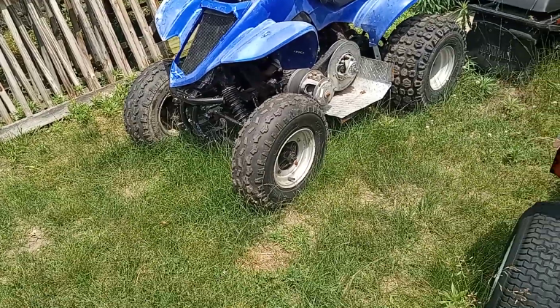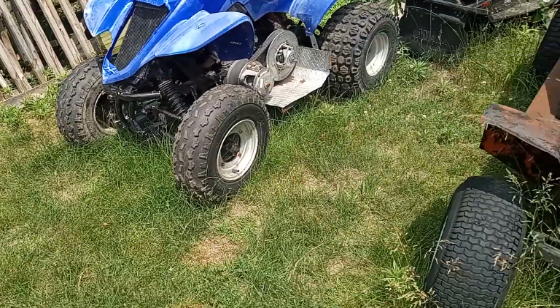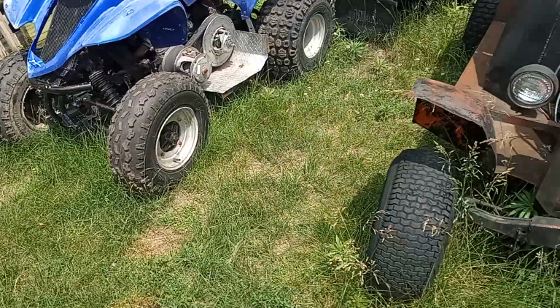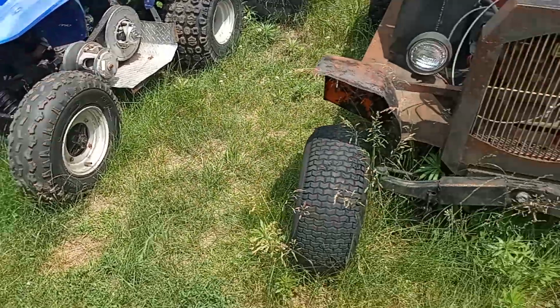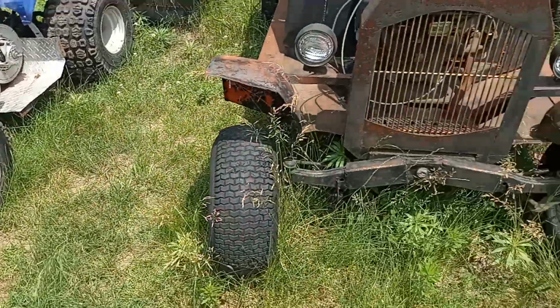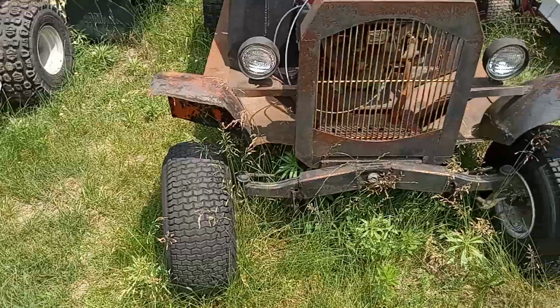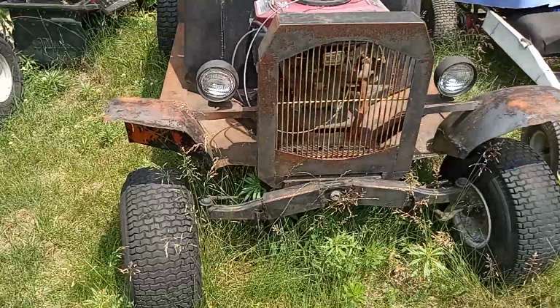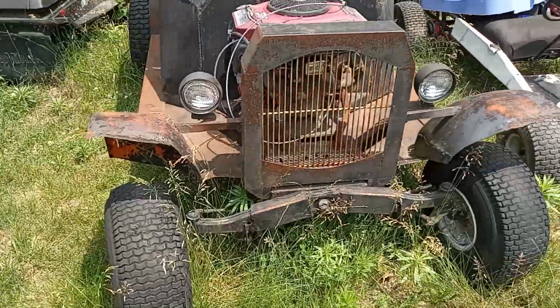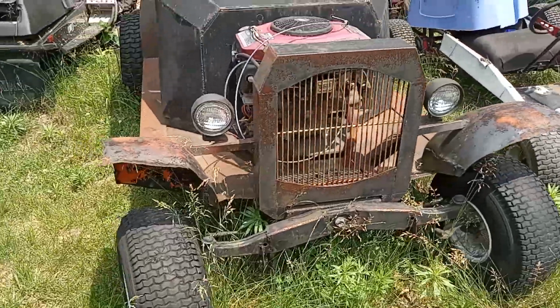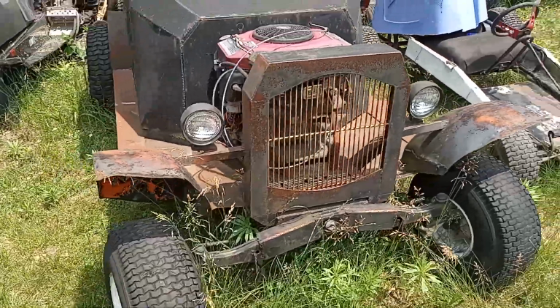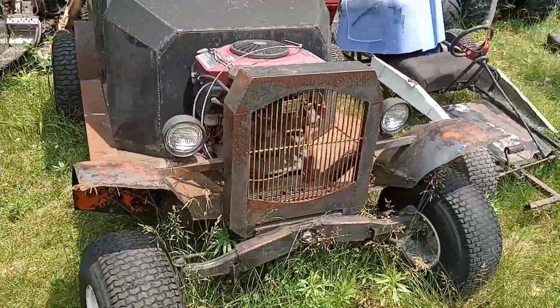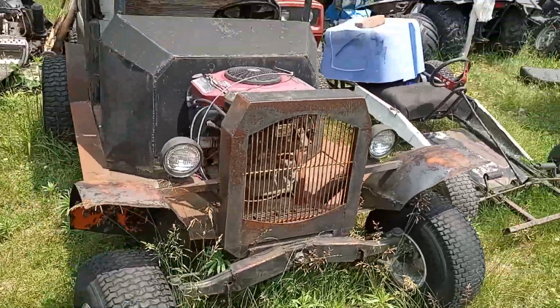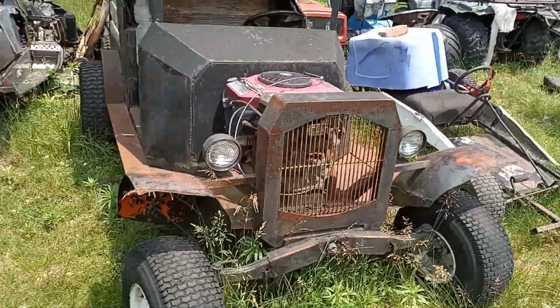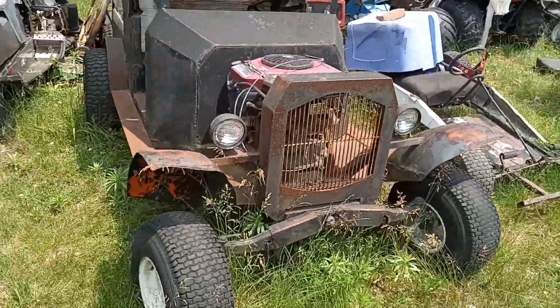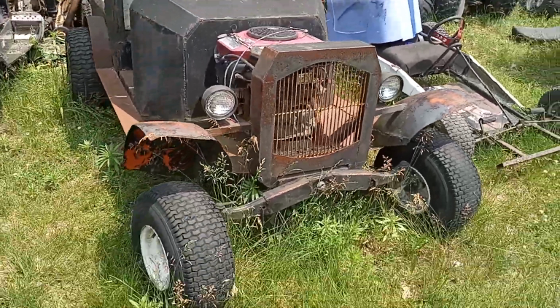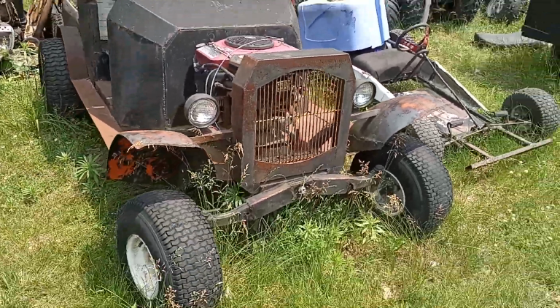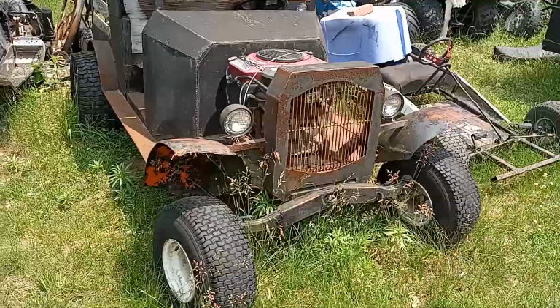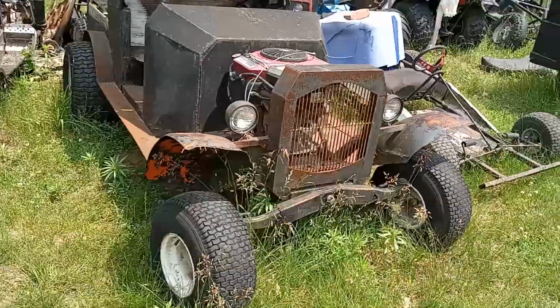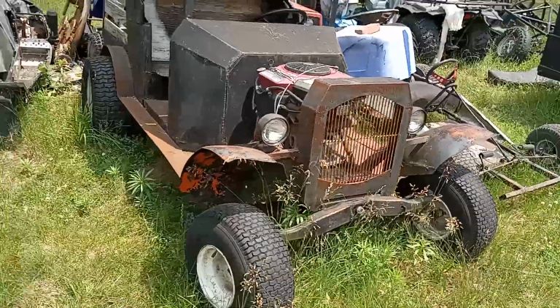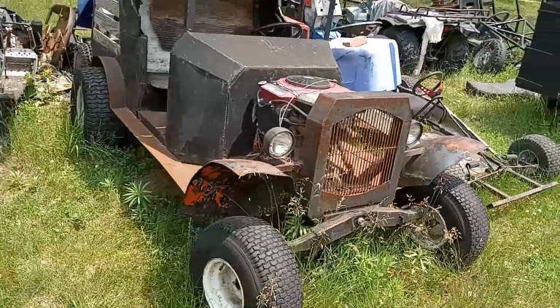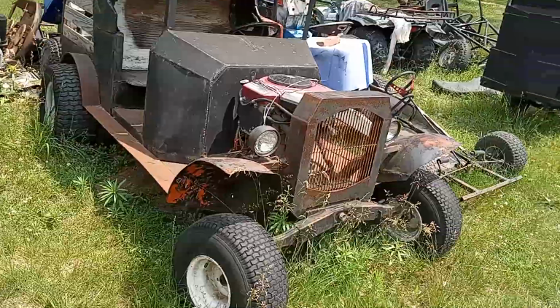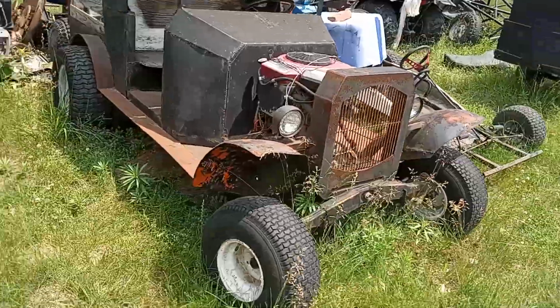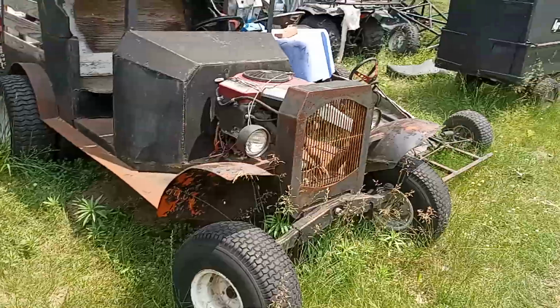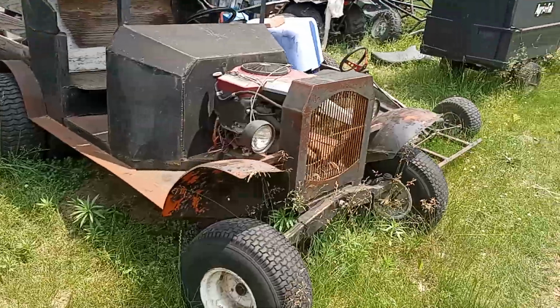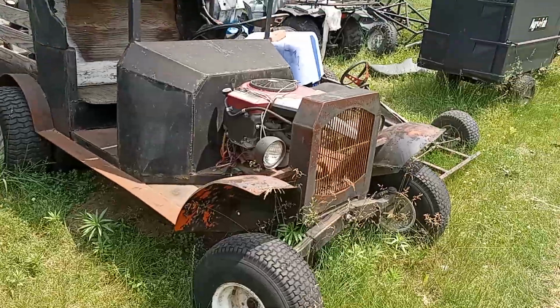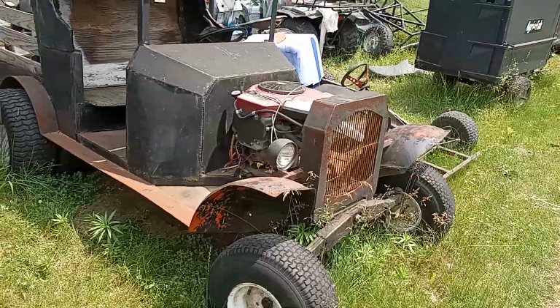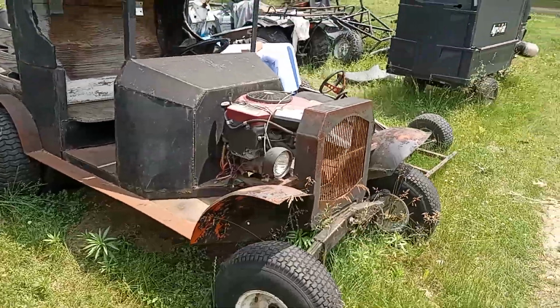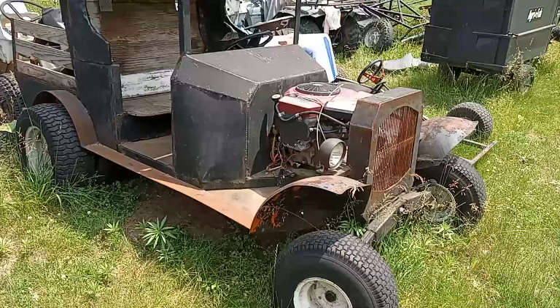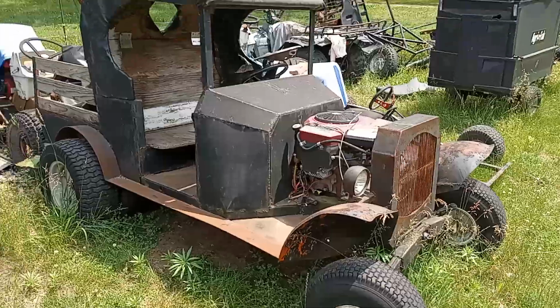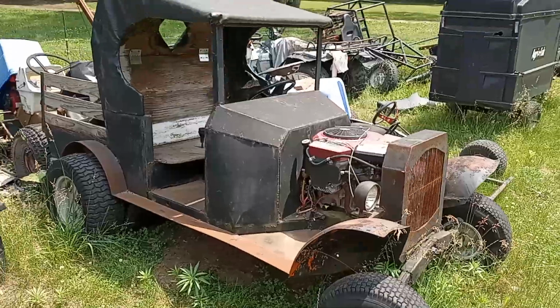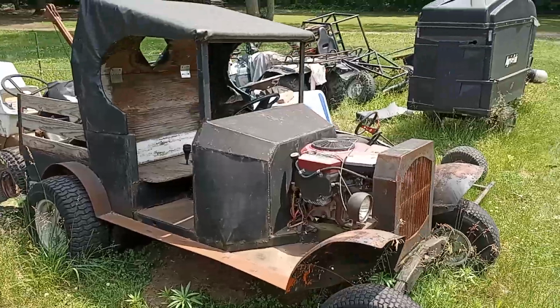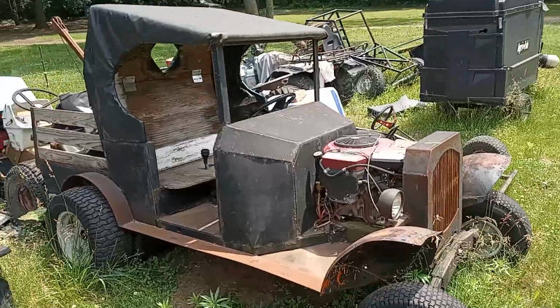You see Tin Lizzy — the little Rat Ride UTV tow truck.